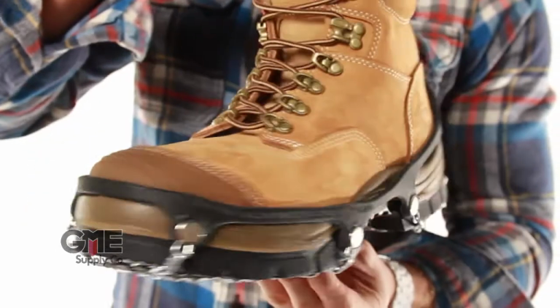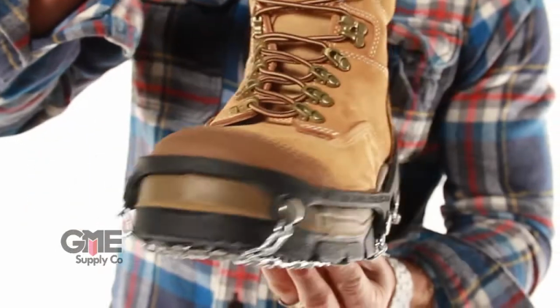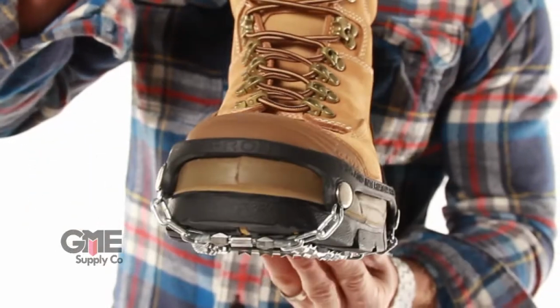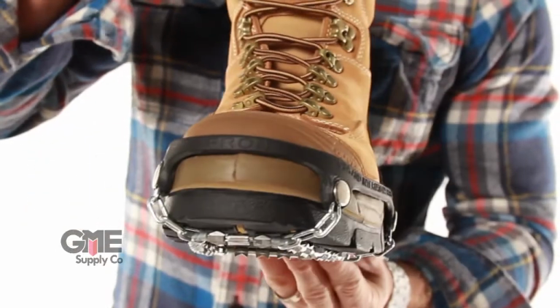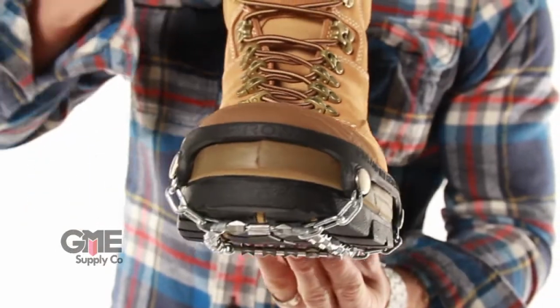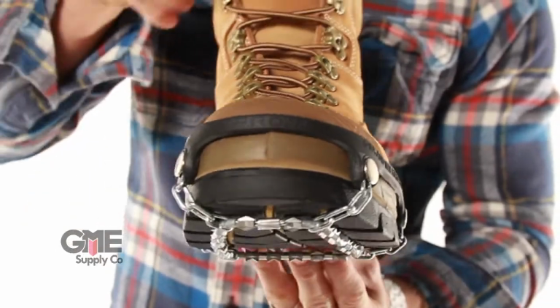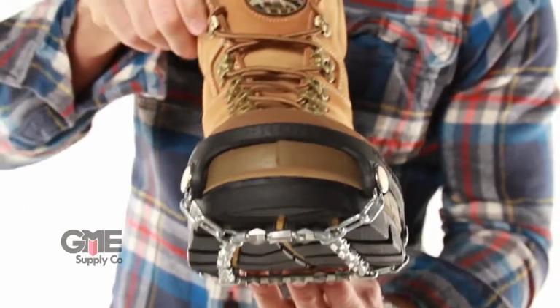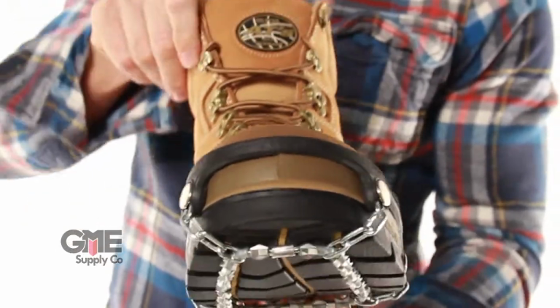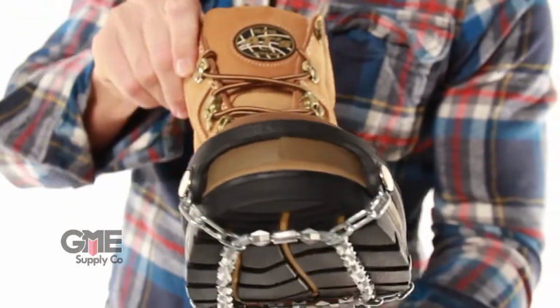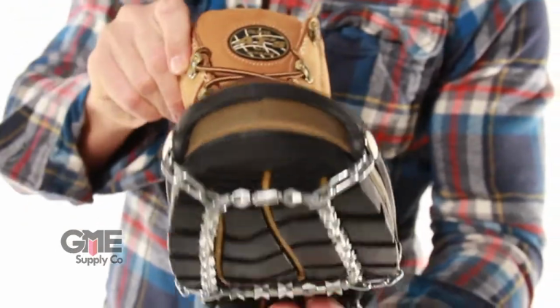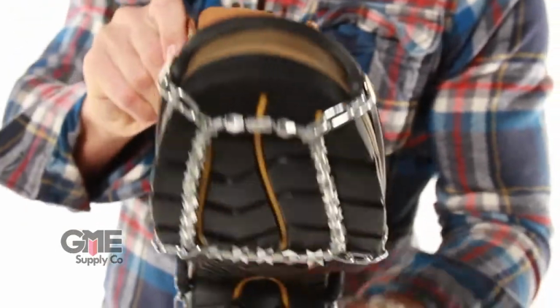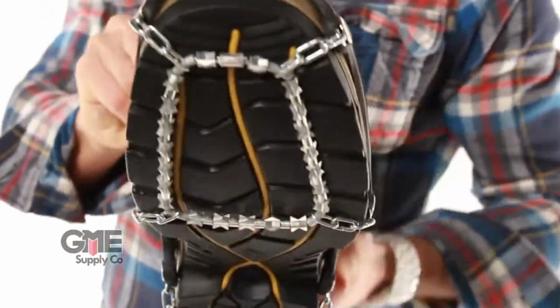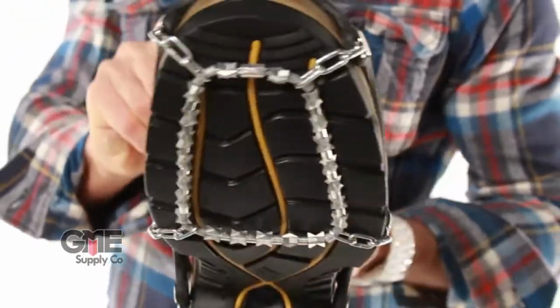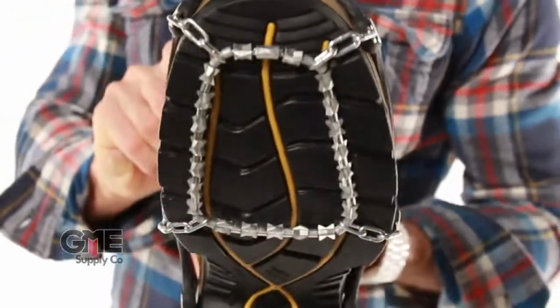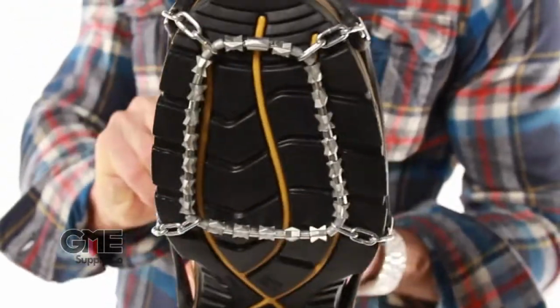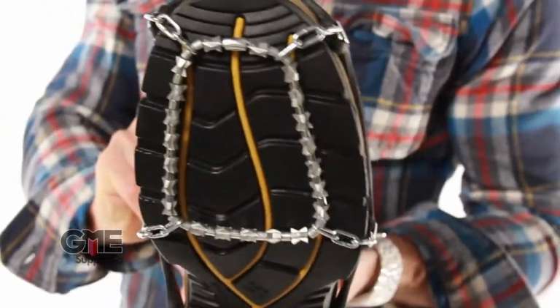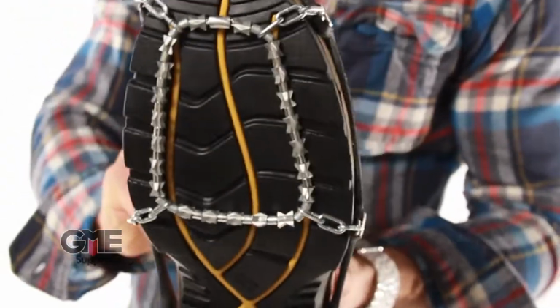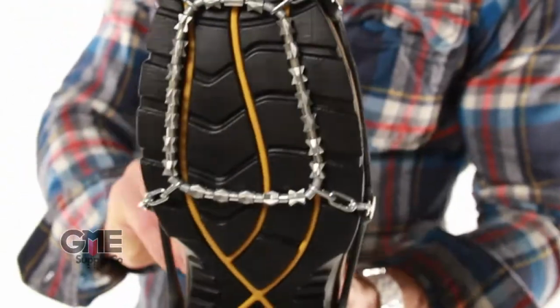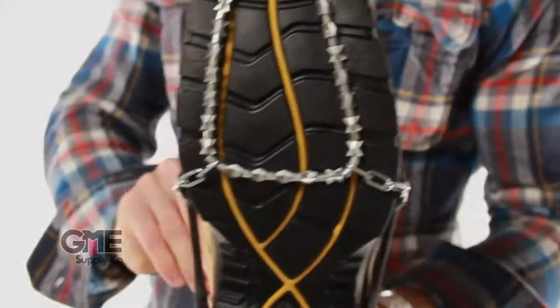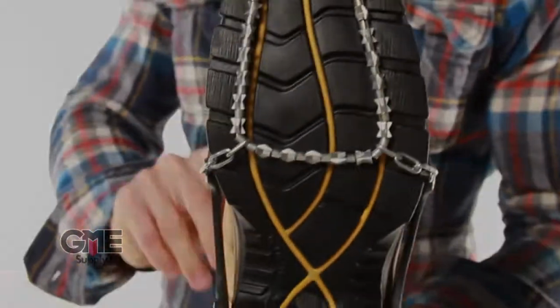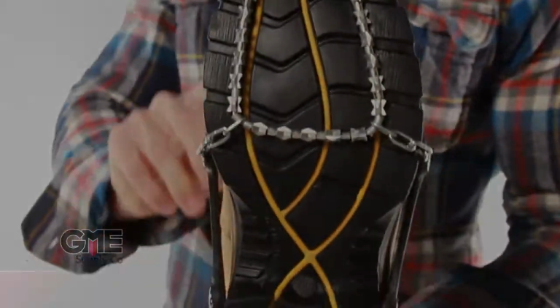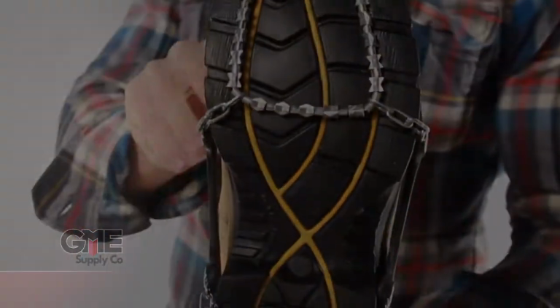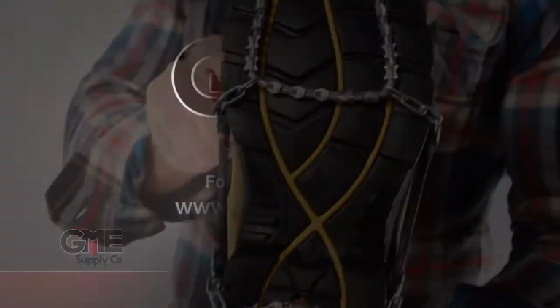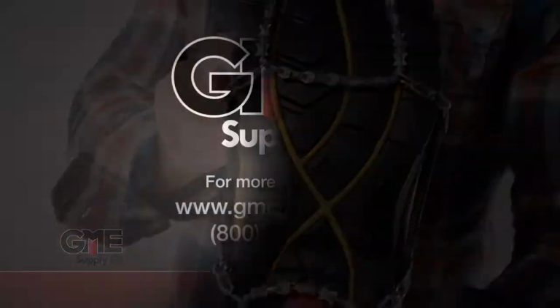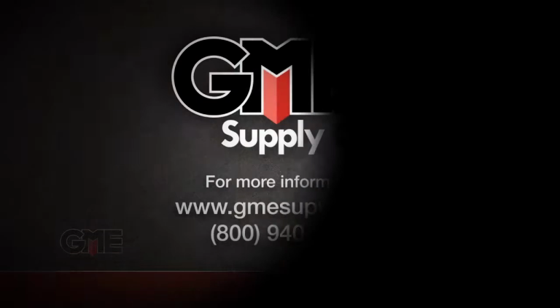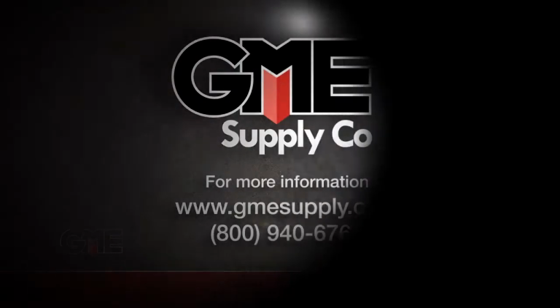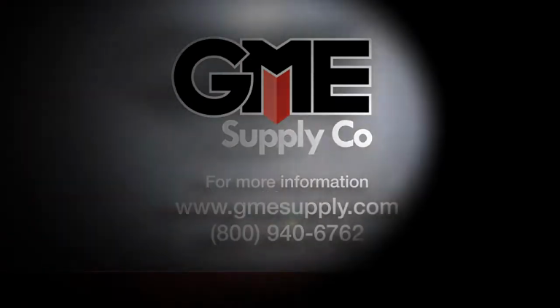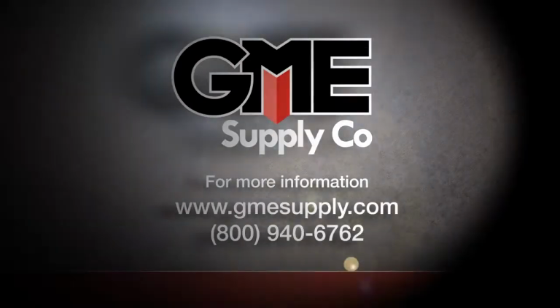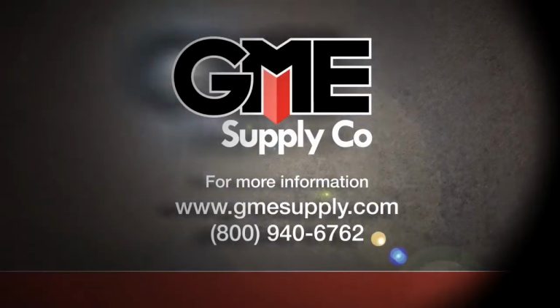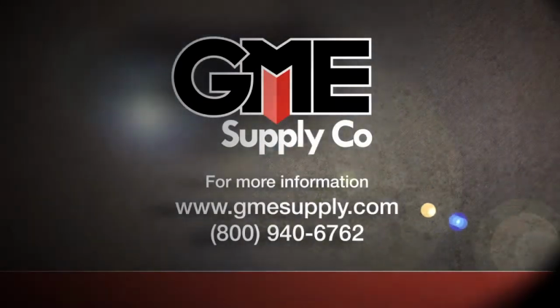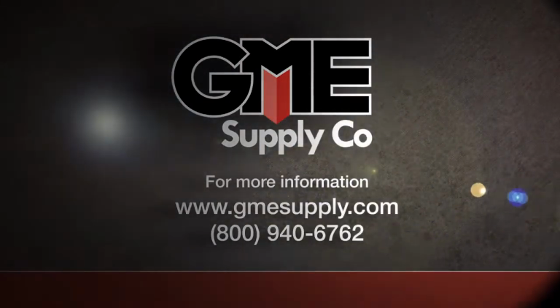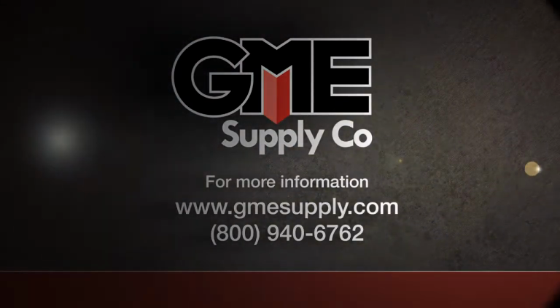For this and other traction devices, give us a call or come see us online at gmesupply.com.